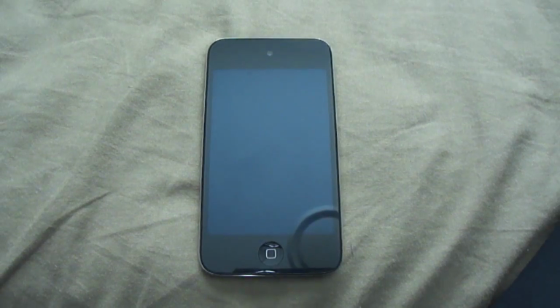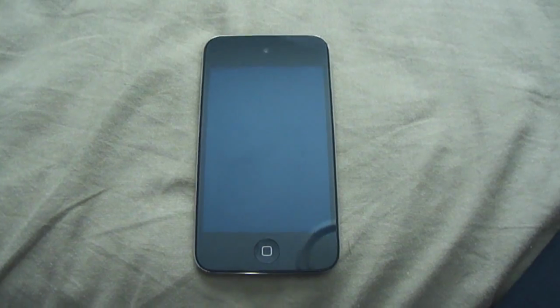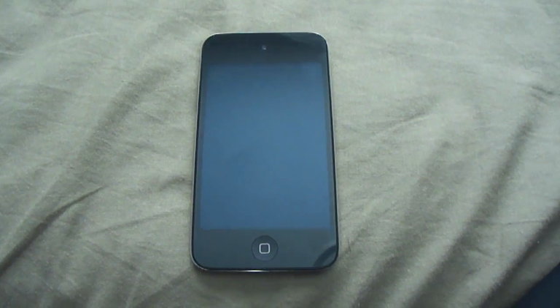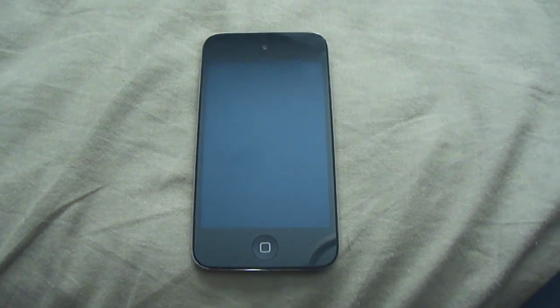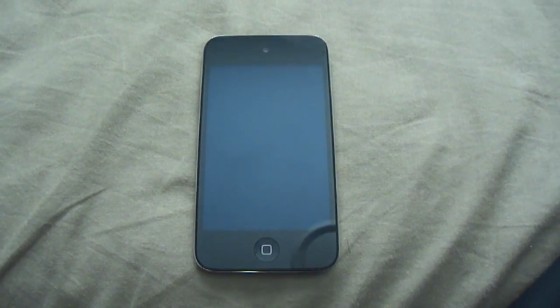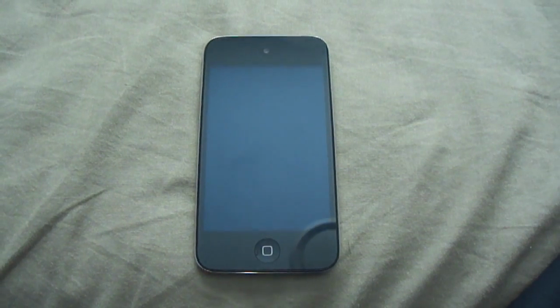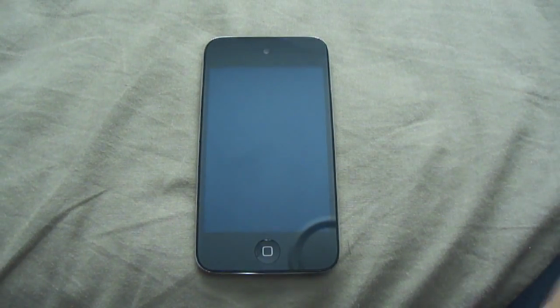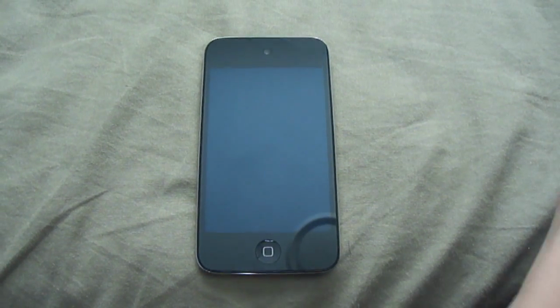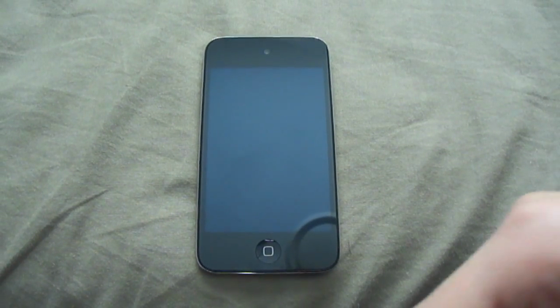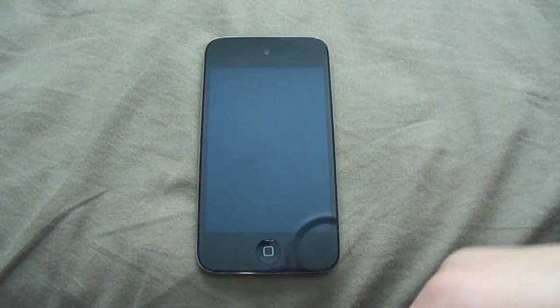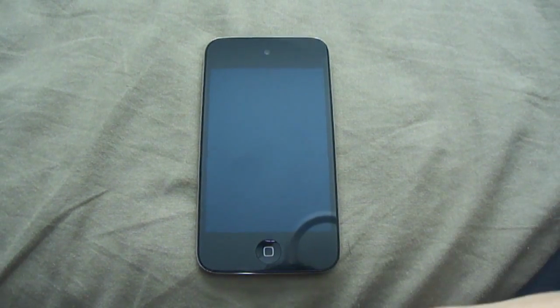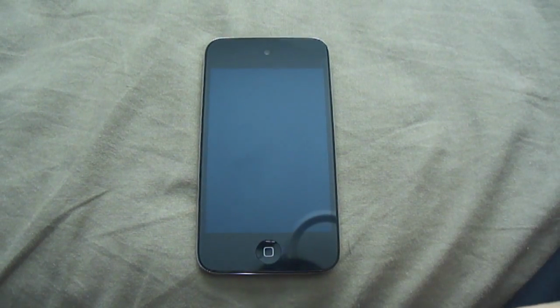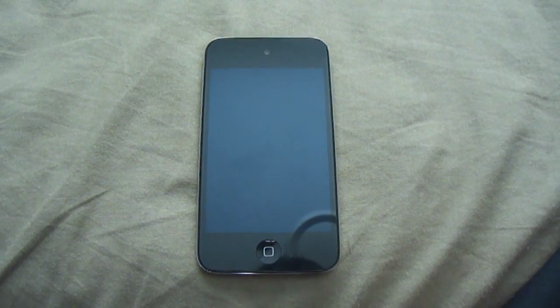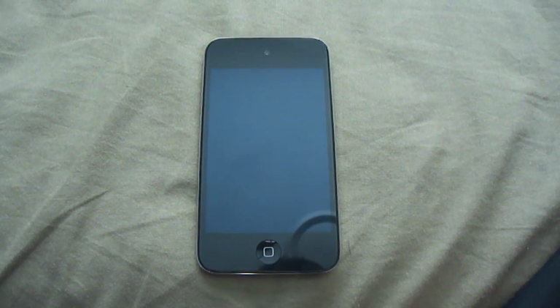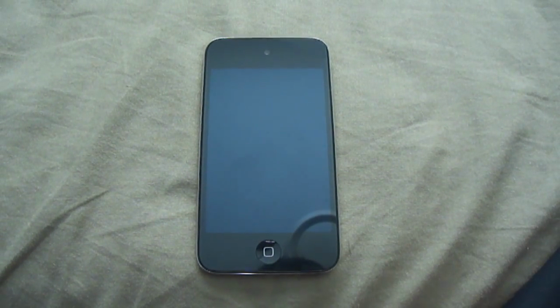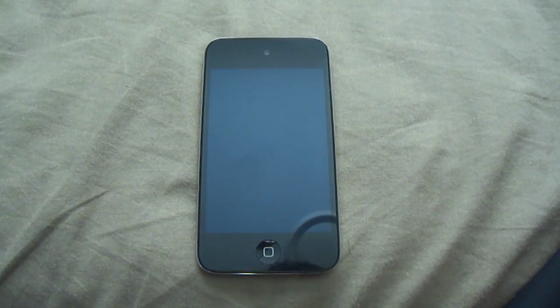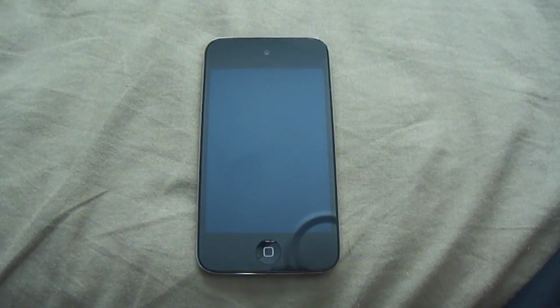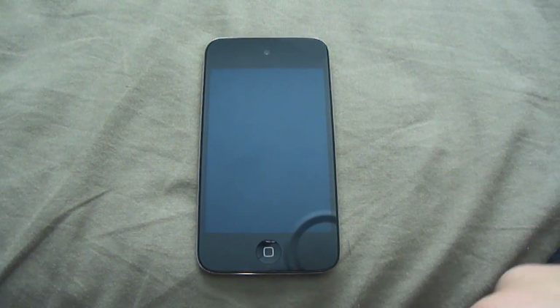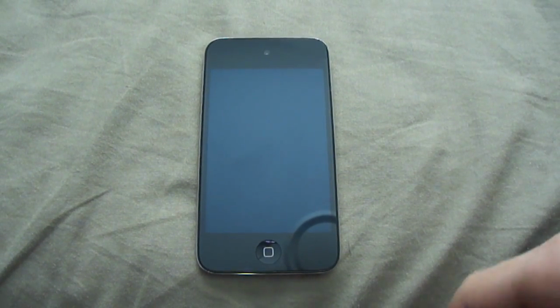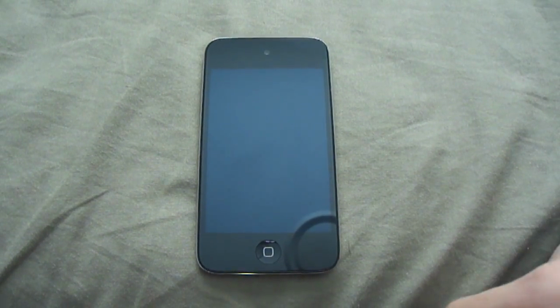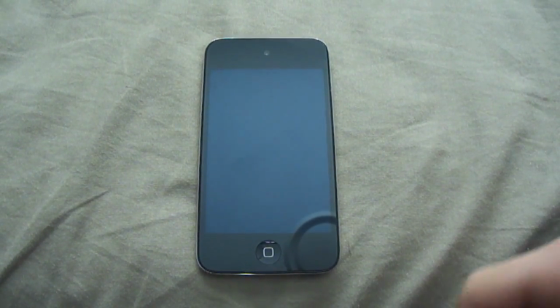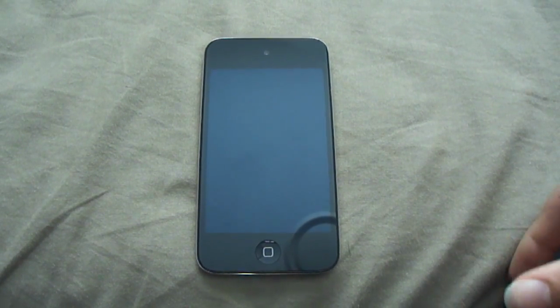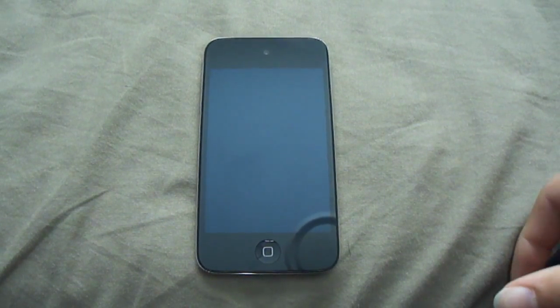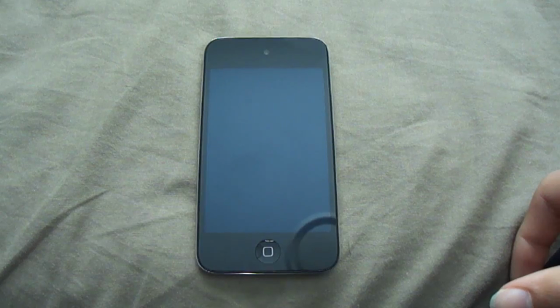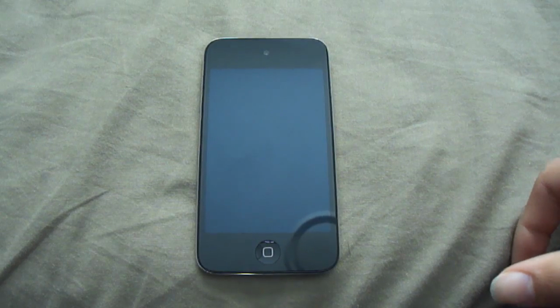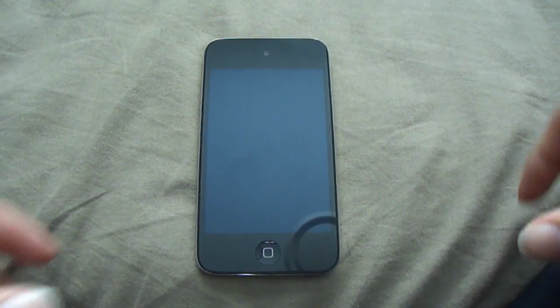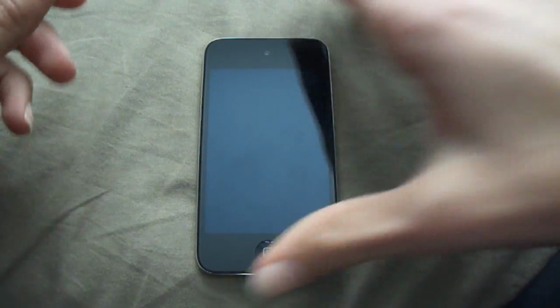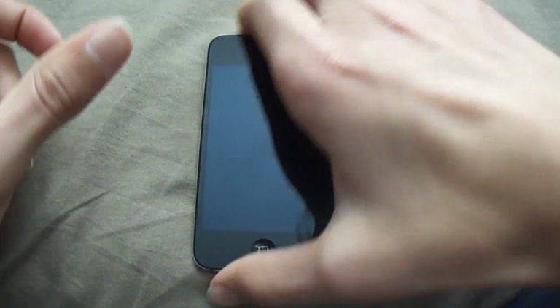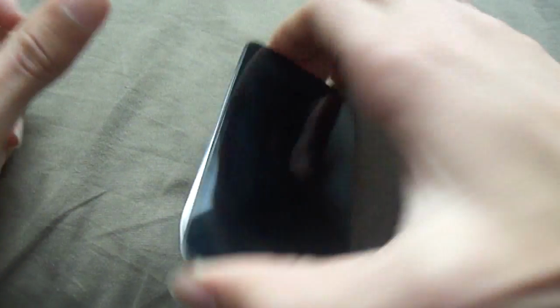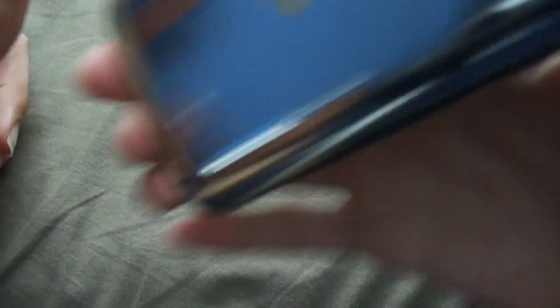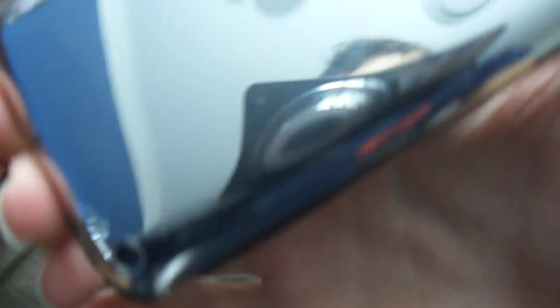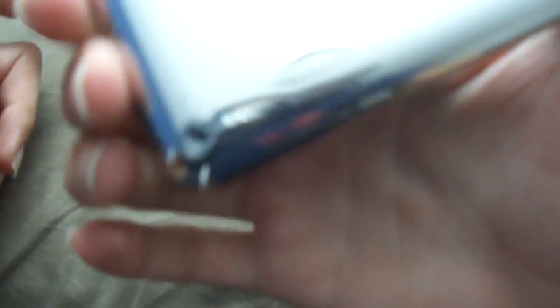Hey guys, MadassGamers here, and in this video I'm going to be showing you how to get the exact battery percentage on your iPod Touch 4th generation.